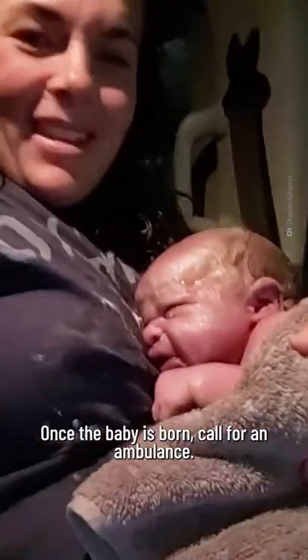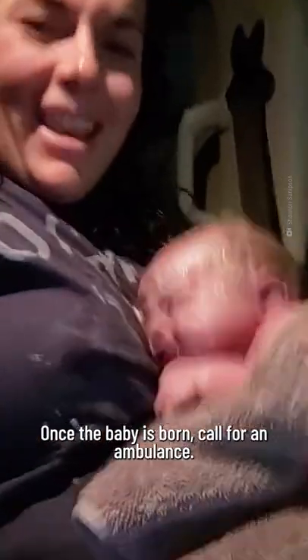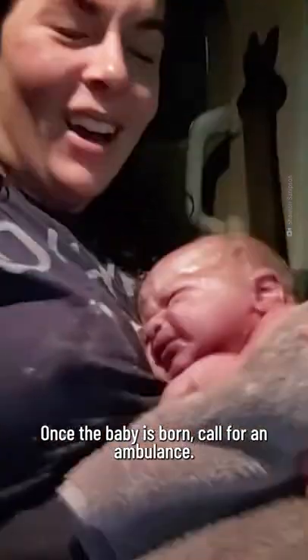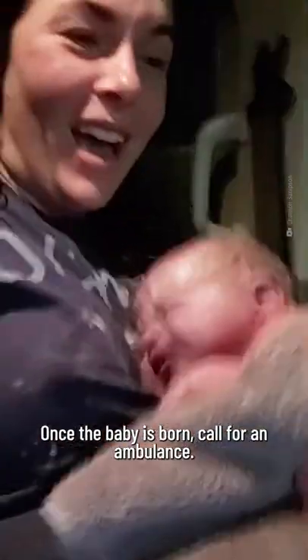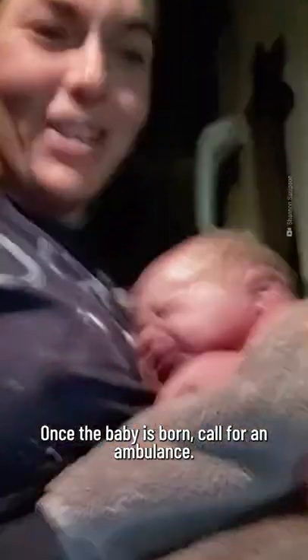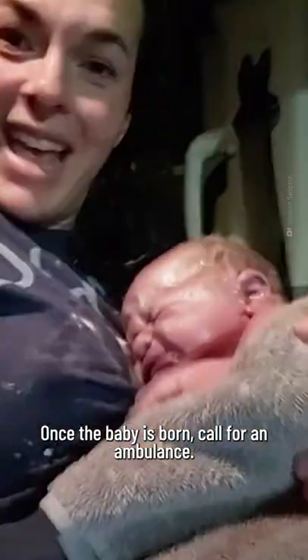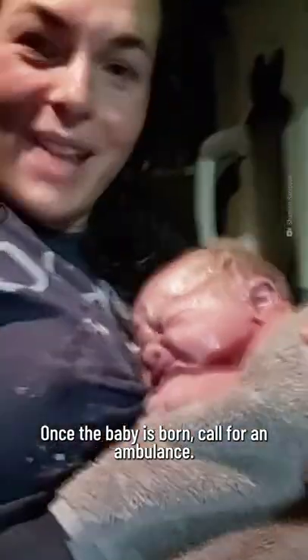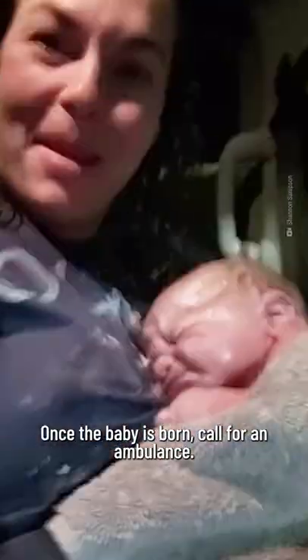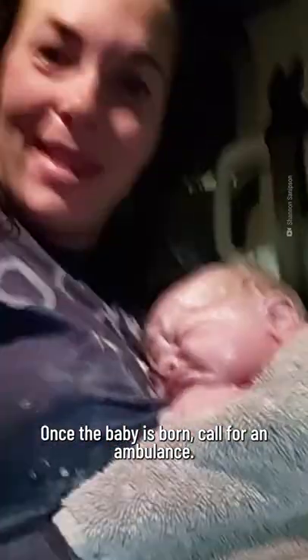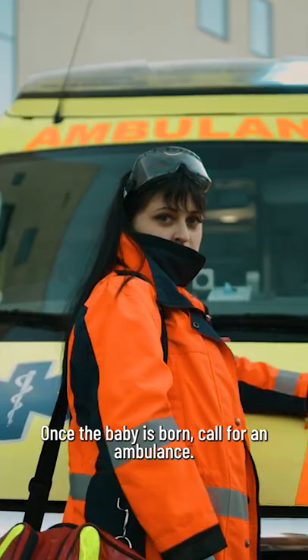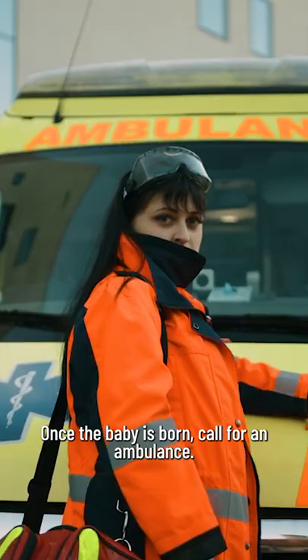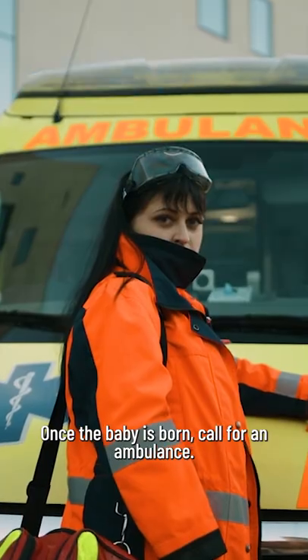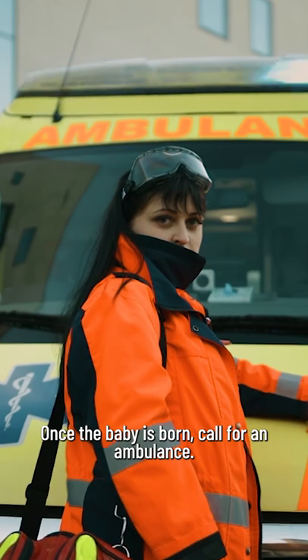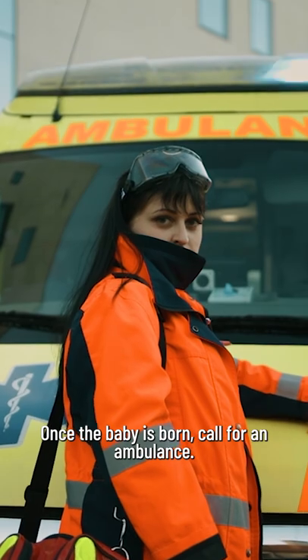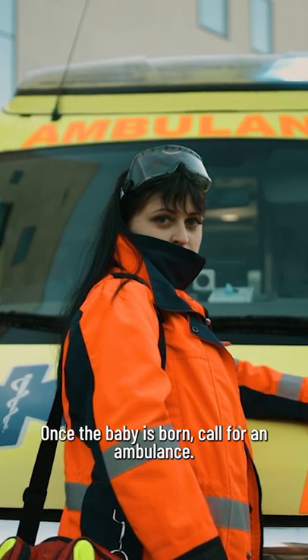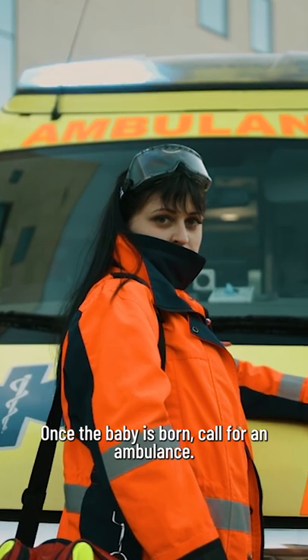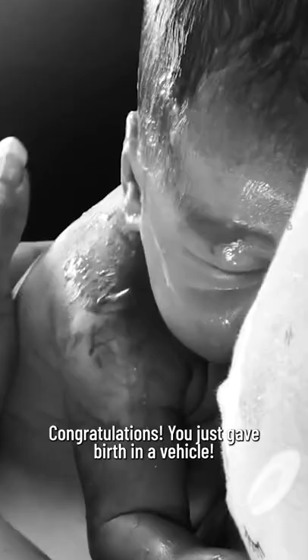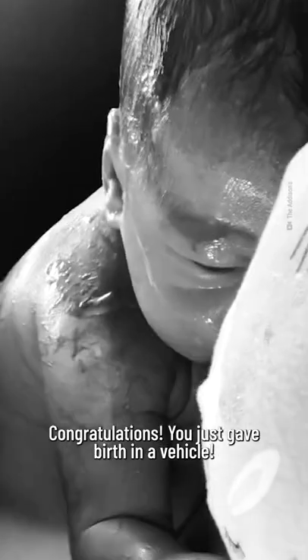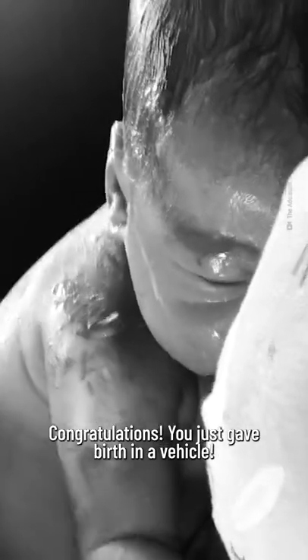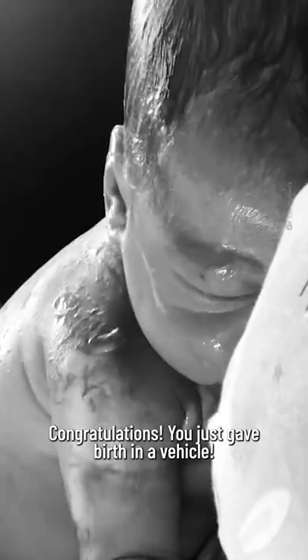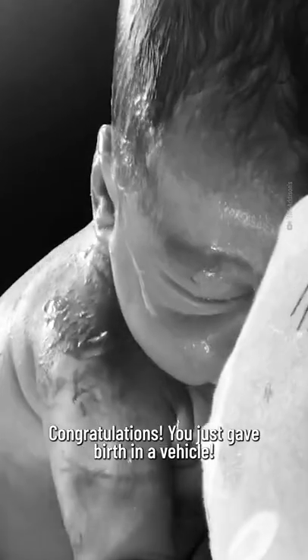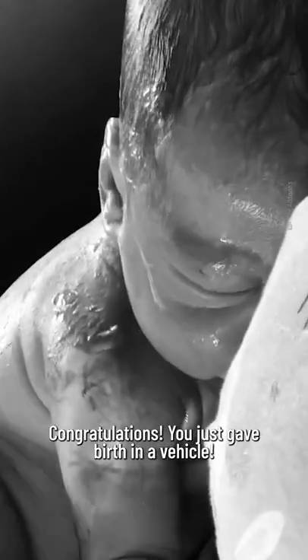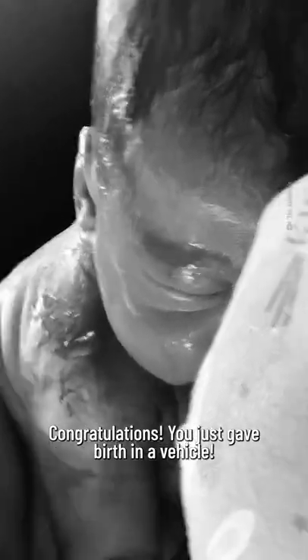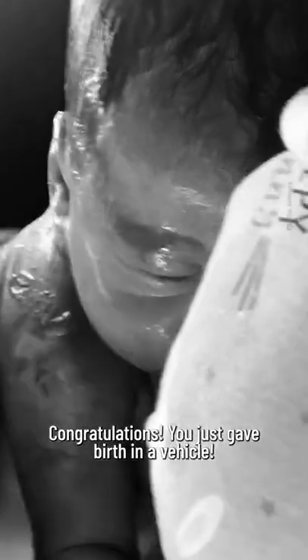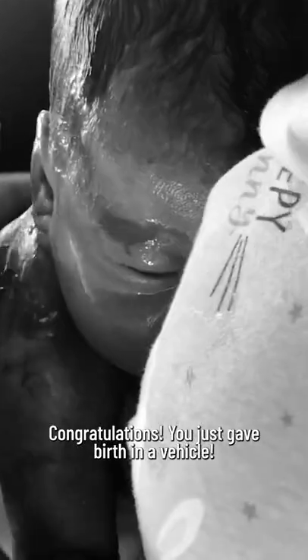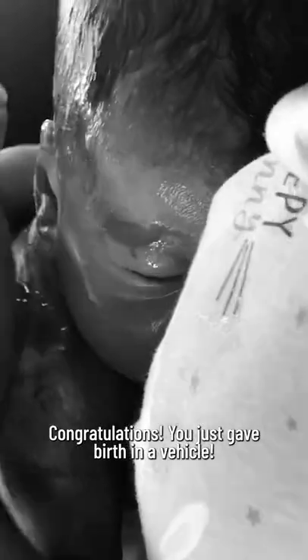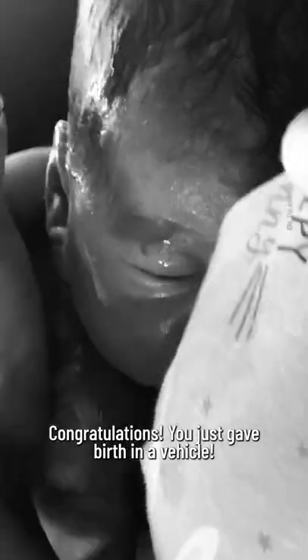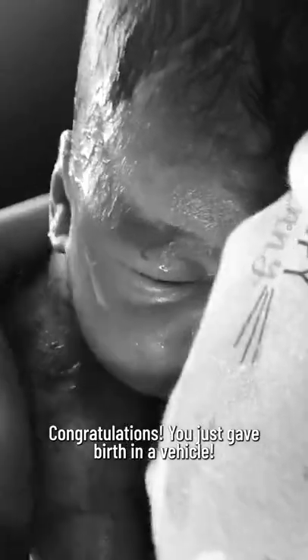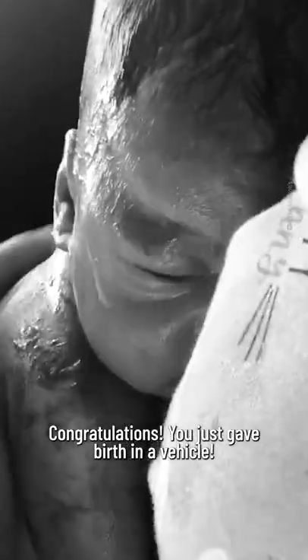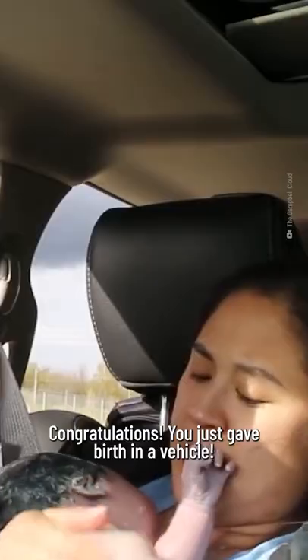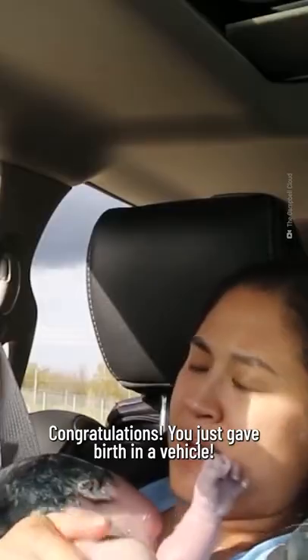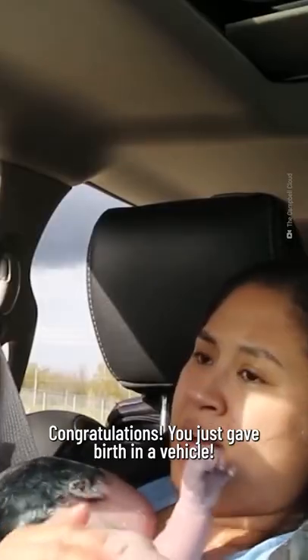Once the baby is born, call for an ambulance. Congratulations, you just gave birth in a vehicle.